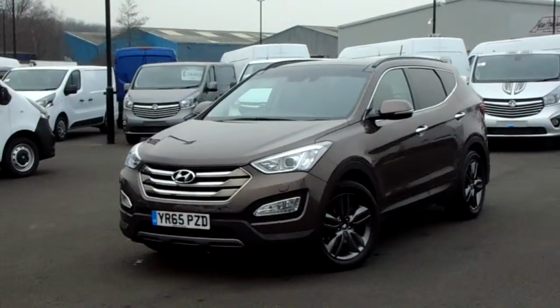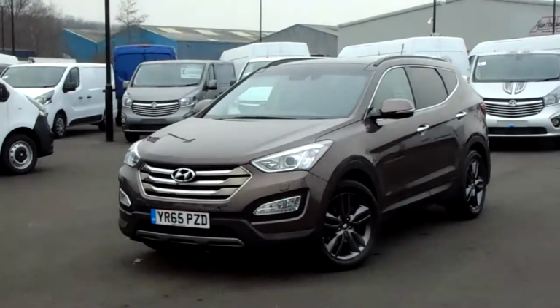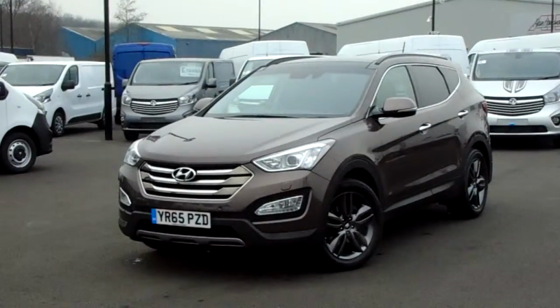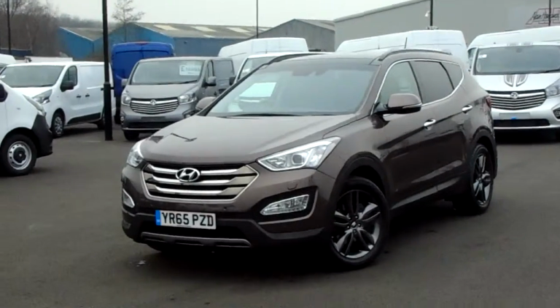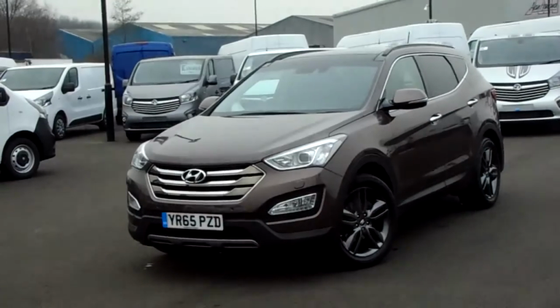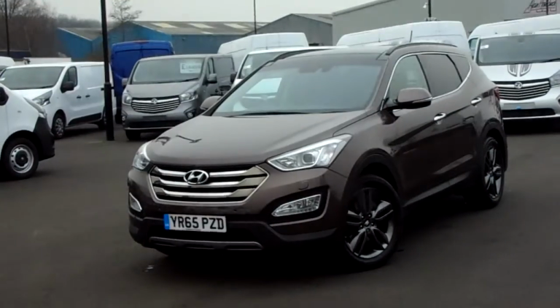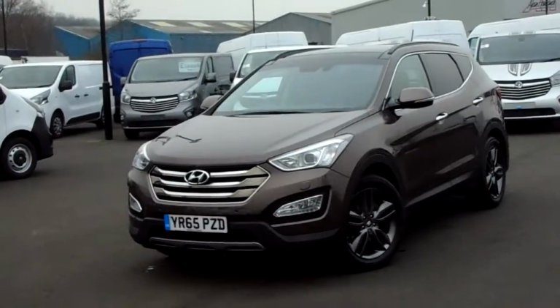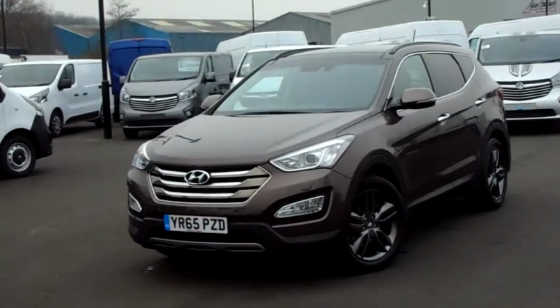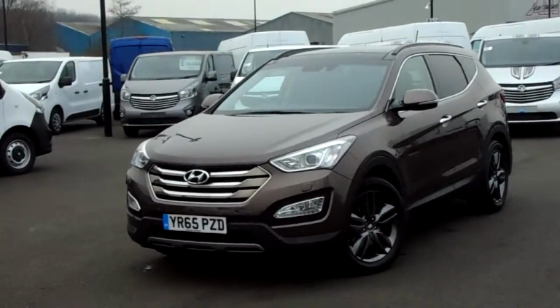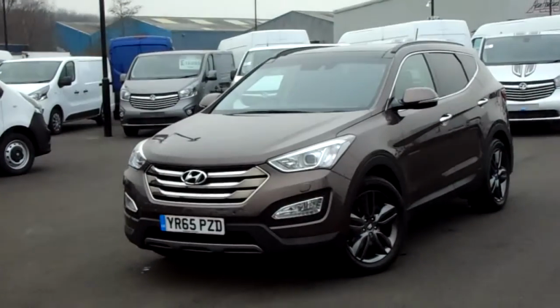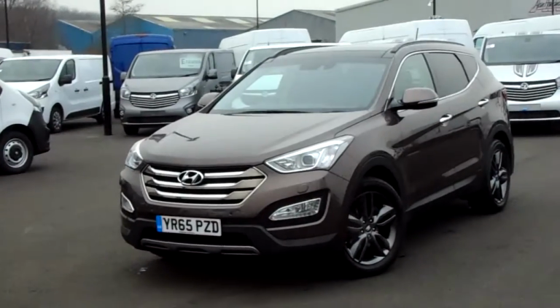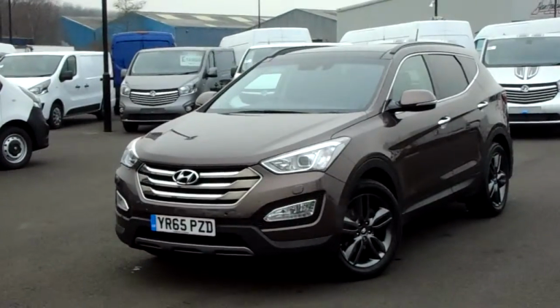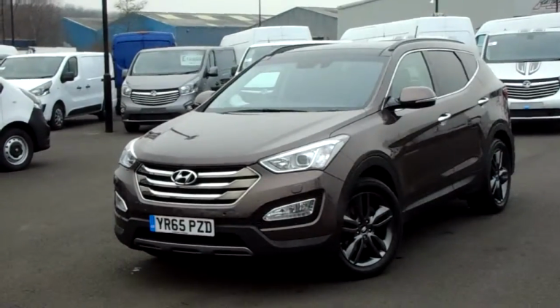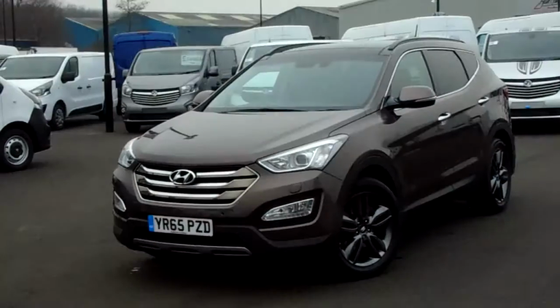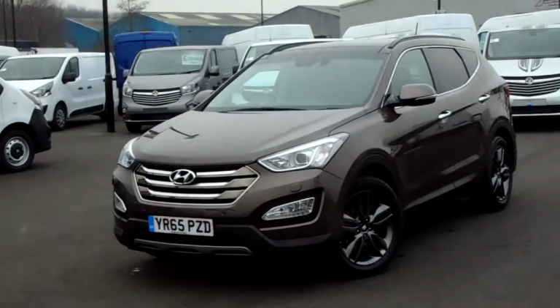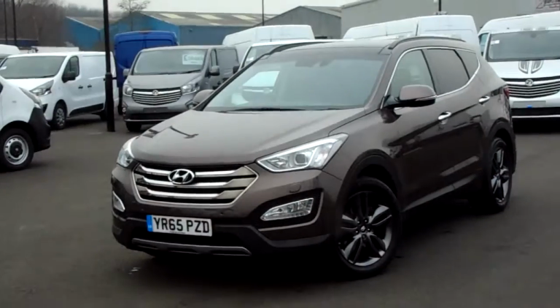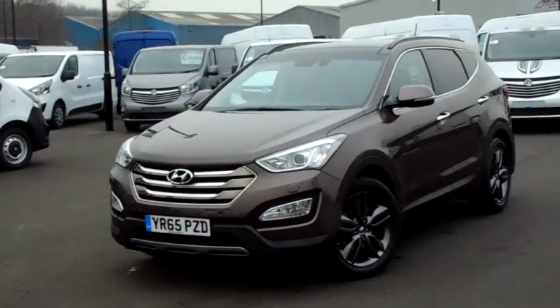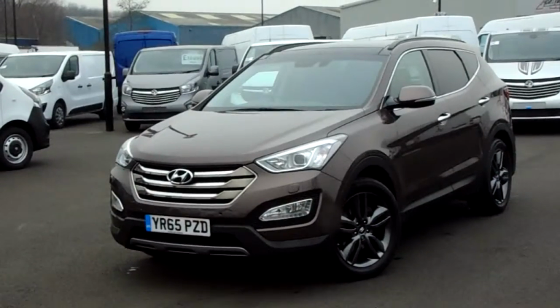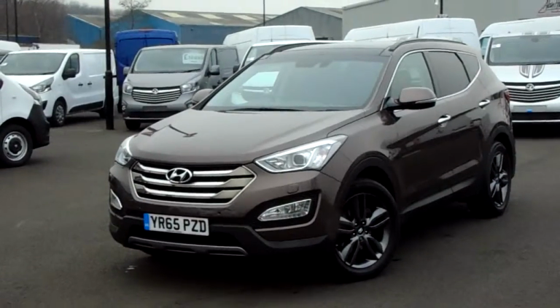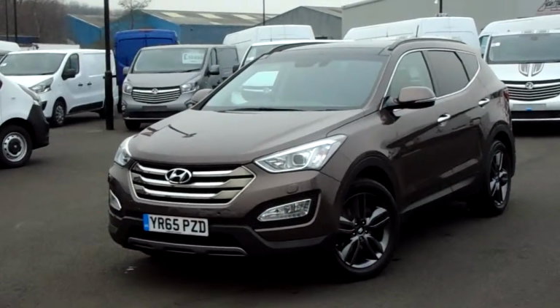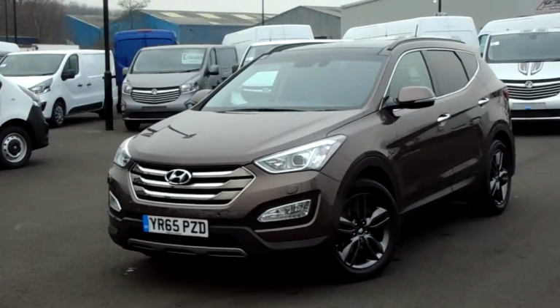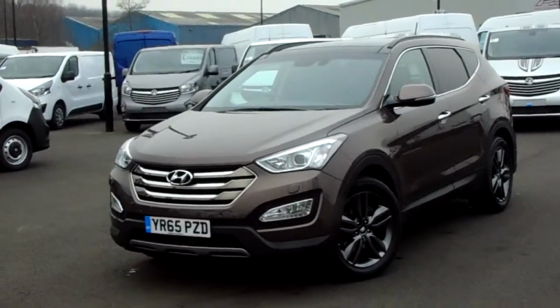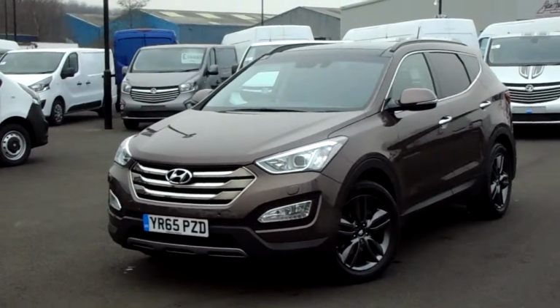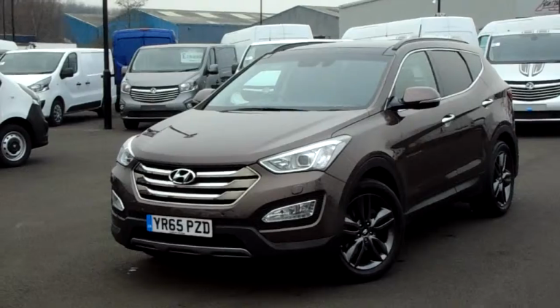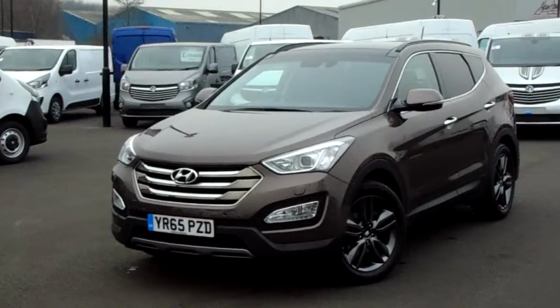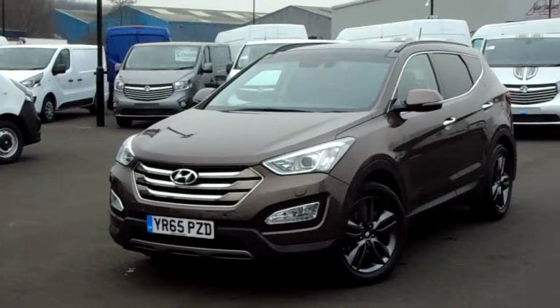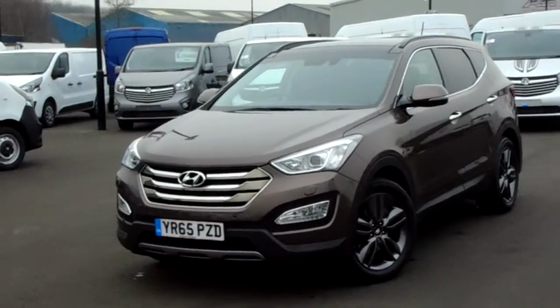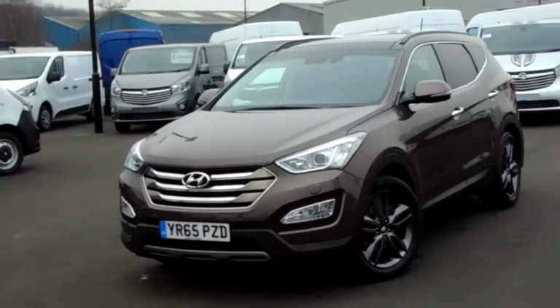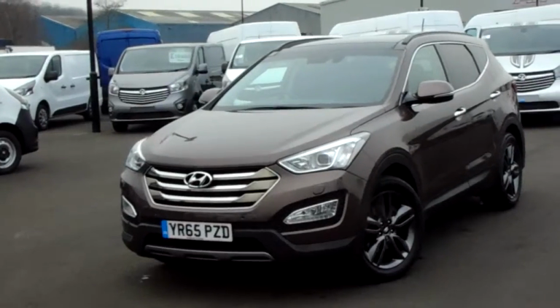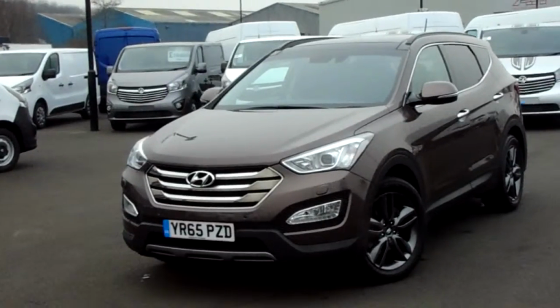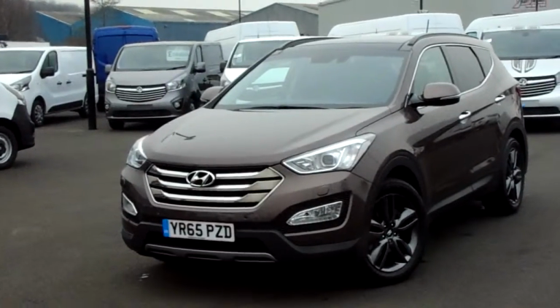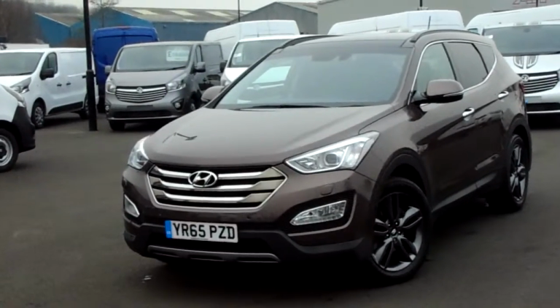Hello and welcome to Pentacon Parkway. I'm Lewis and today I'm going to be showing you our 65 plate Hyundai Santa Fe.